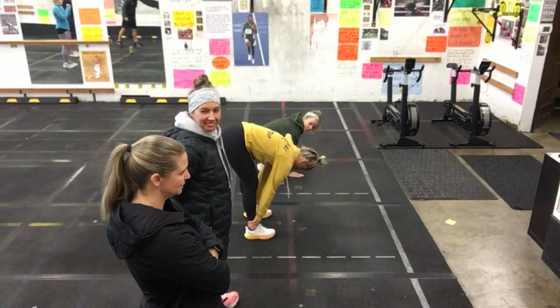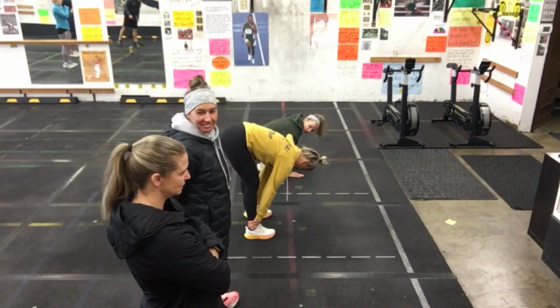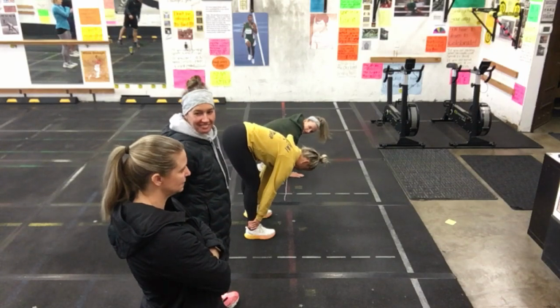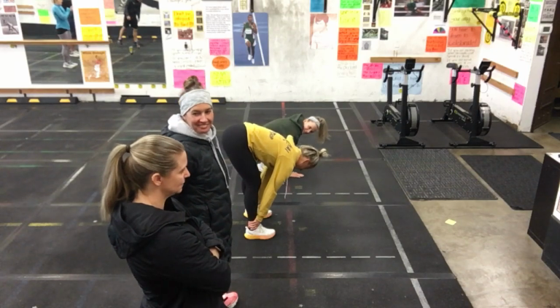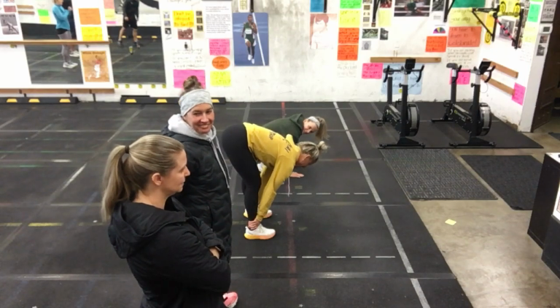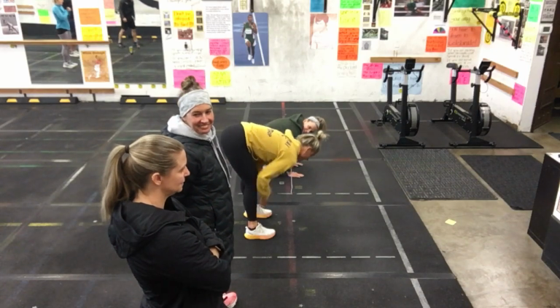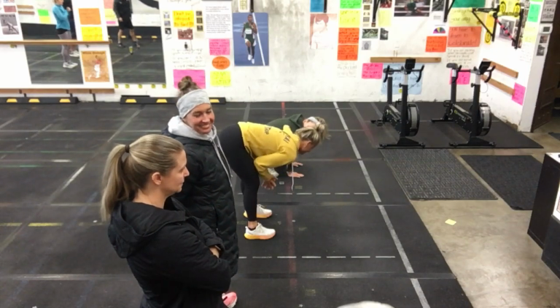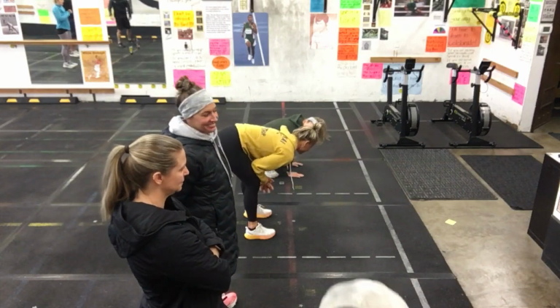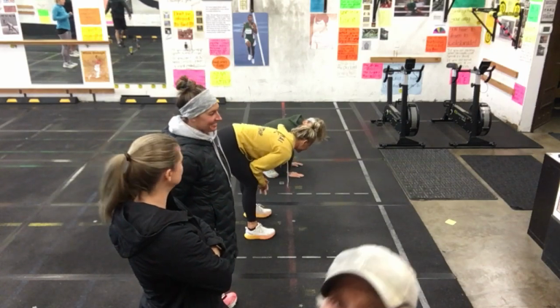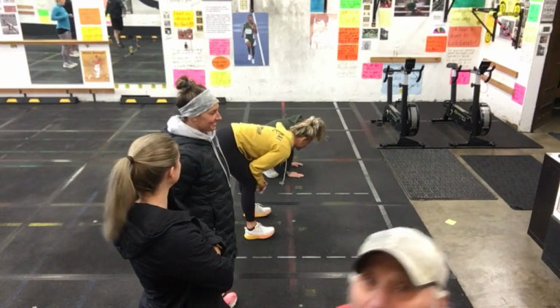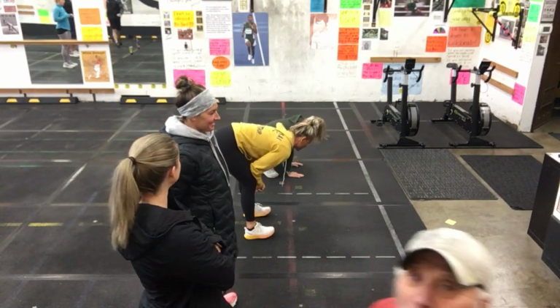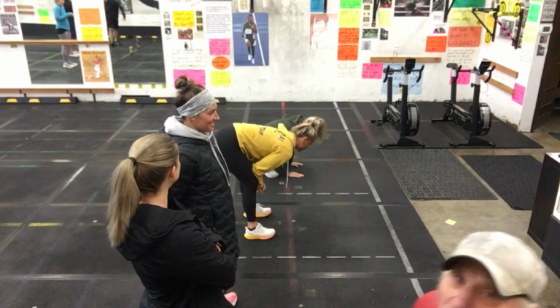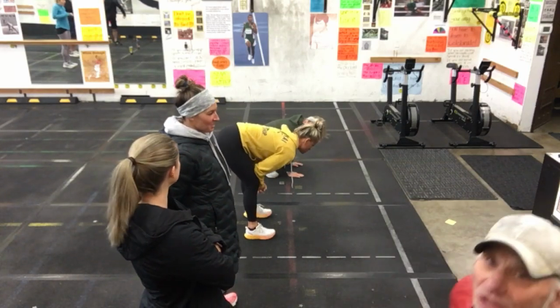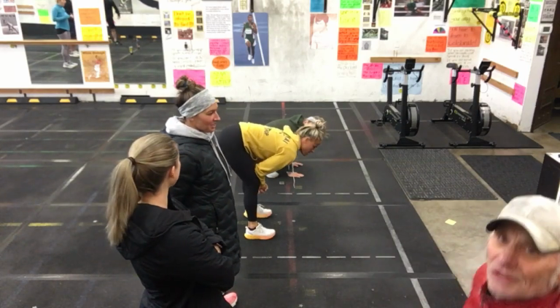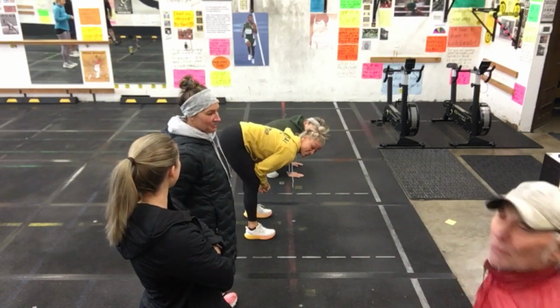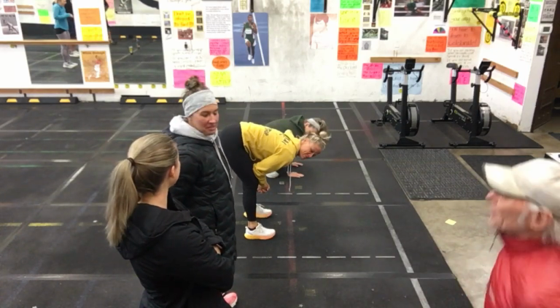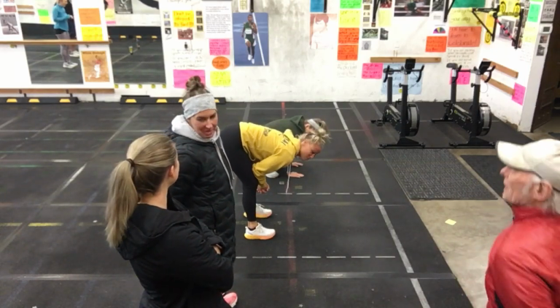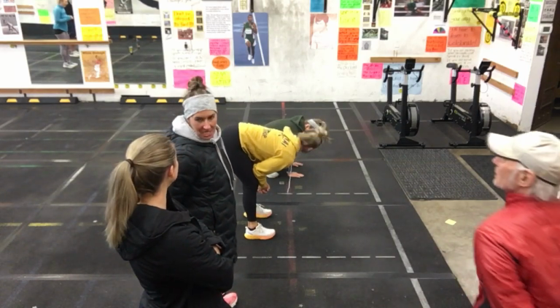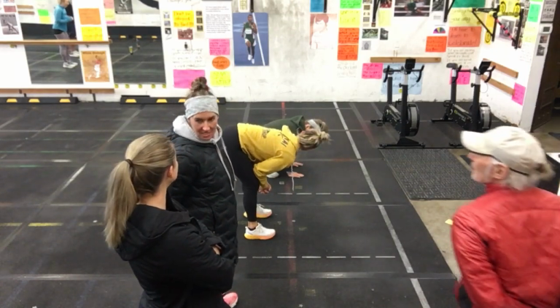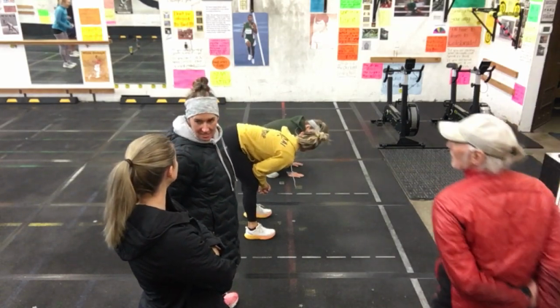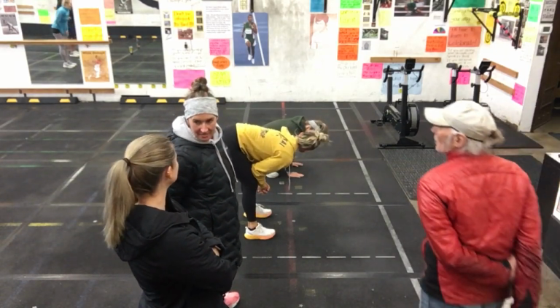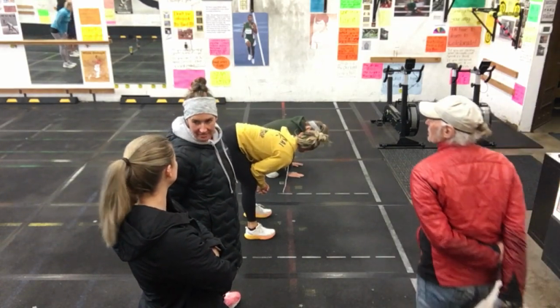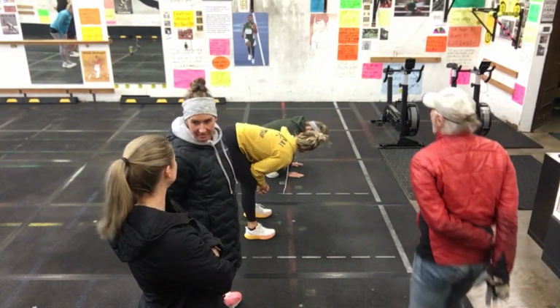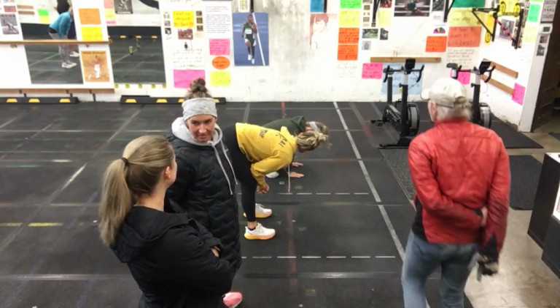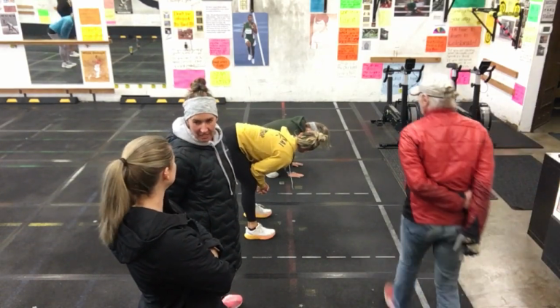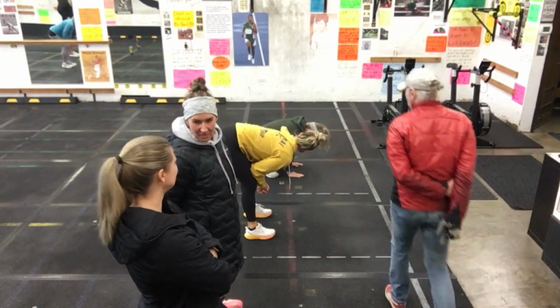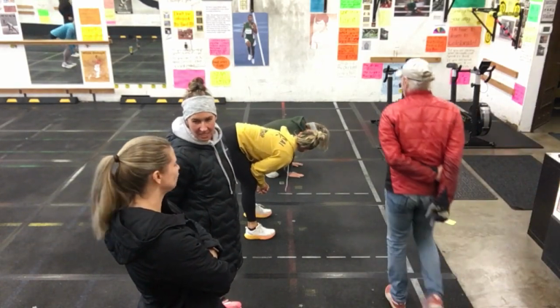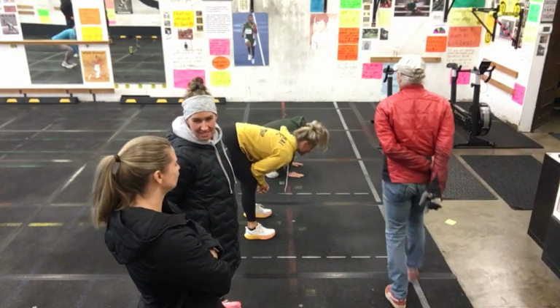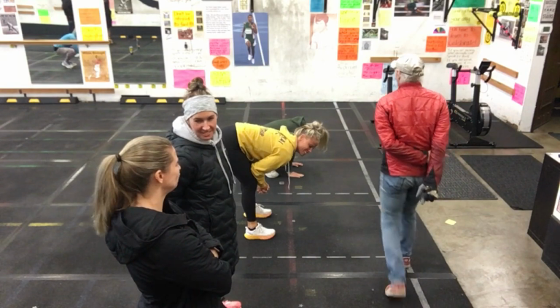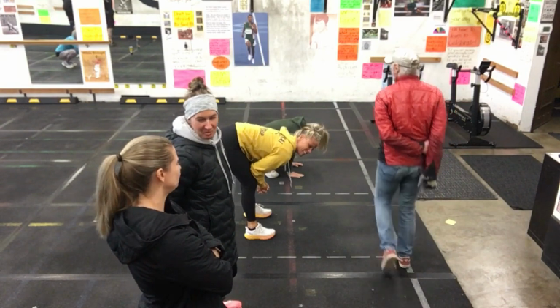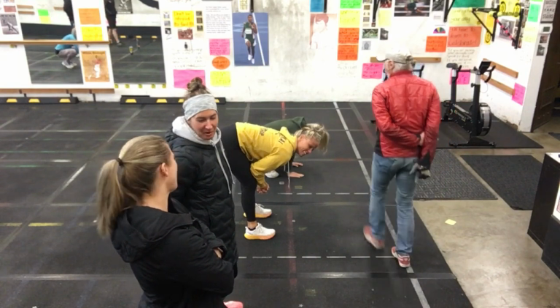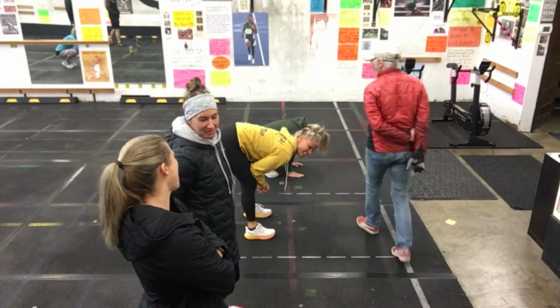Good morning, Jason. Good morning, Taylor. Good morning, y'all. Here we are.